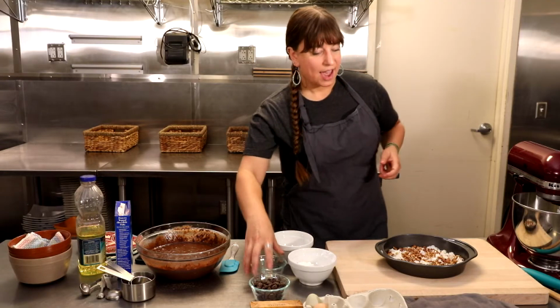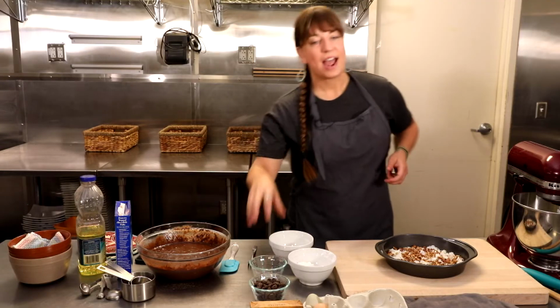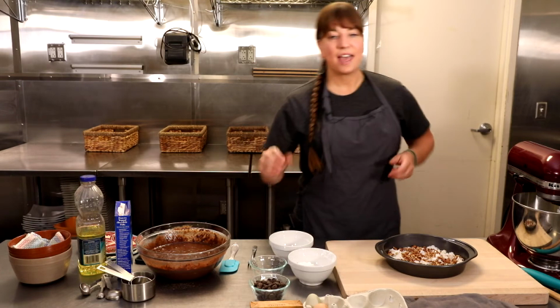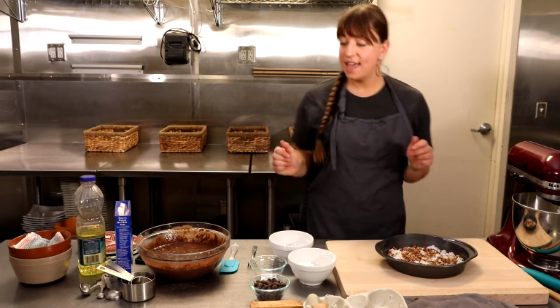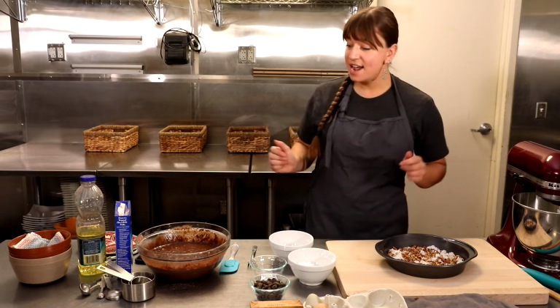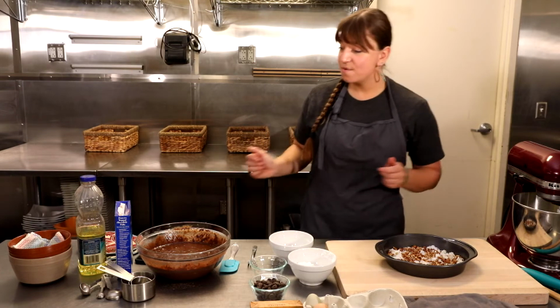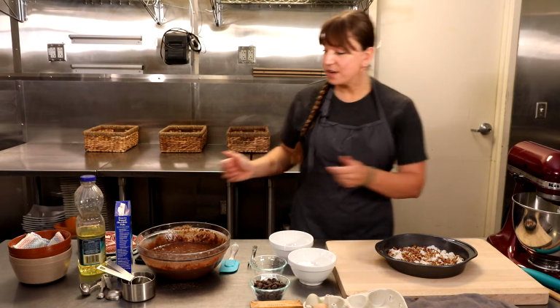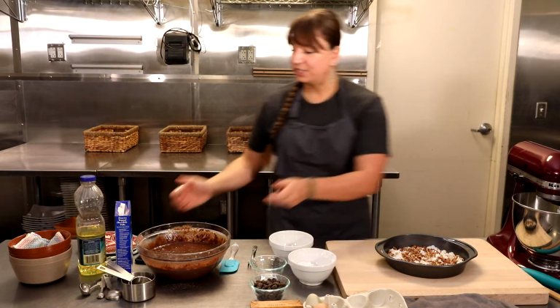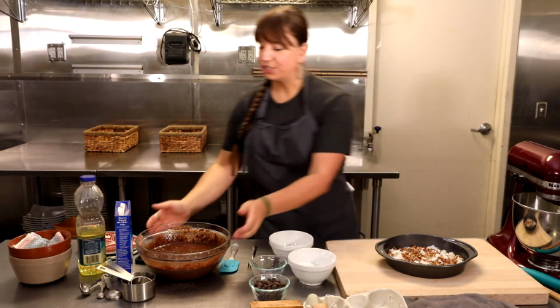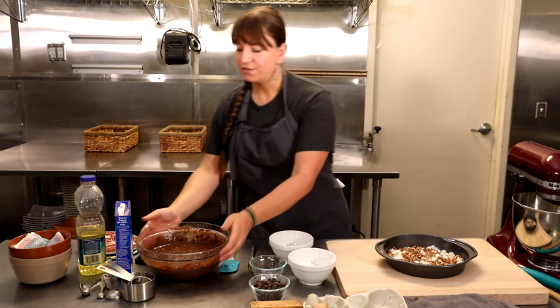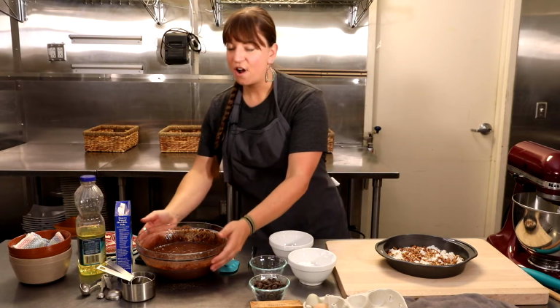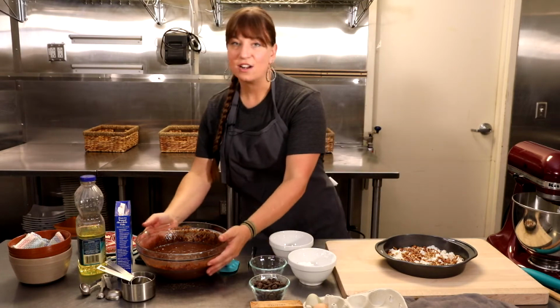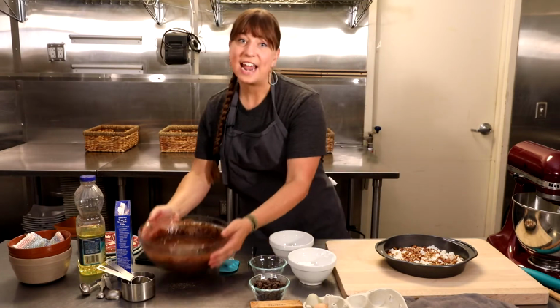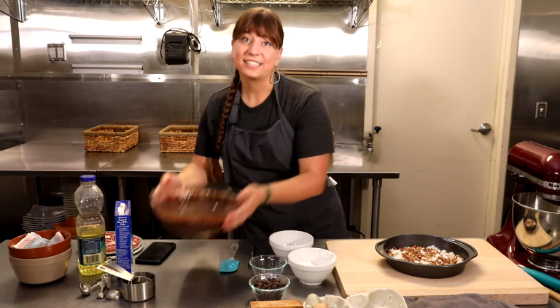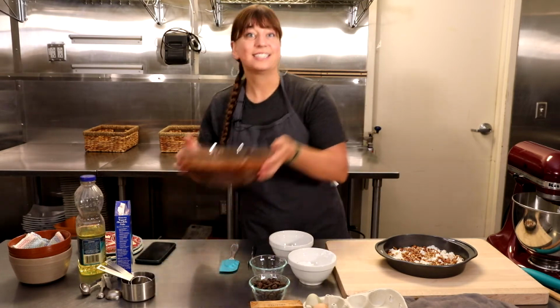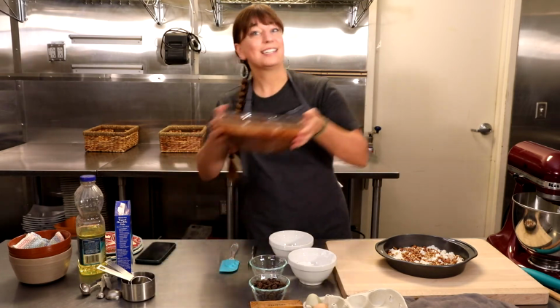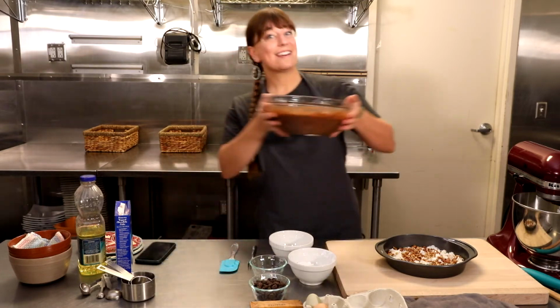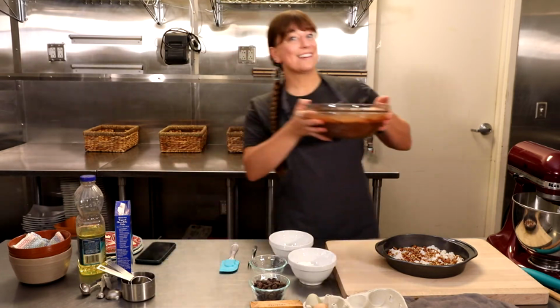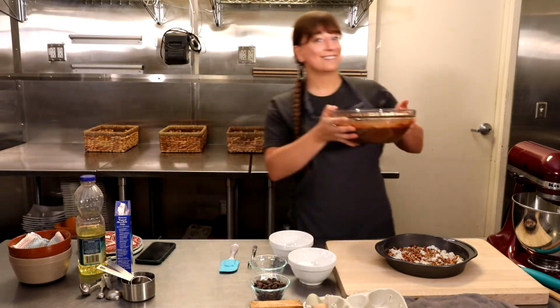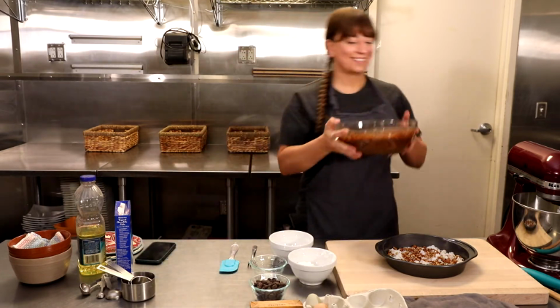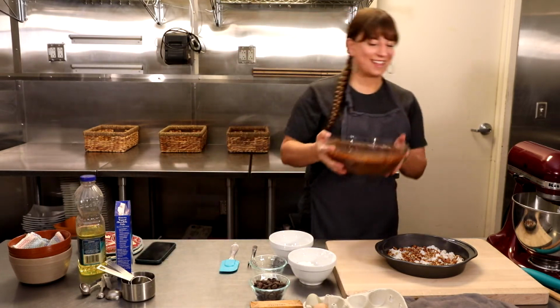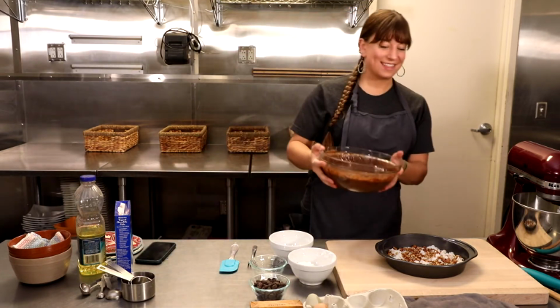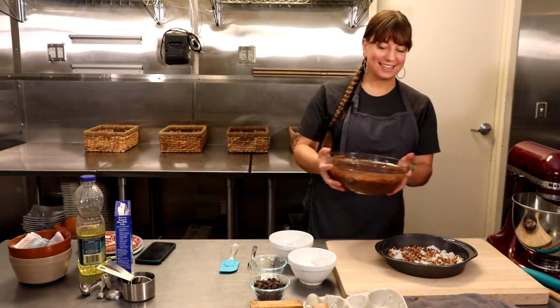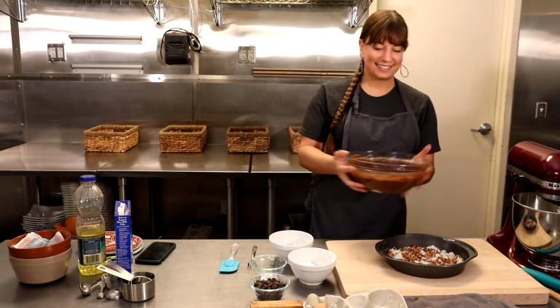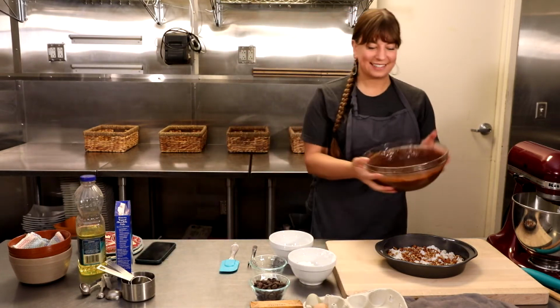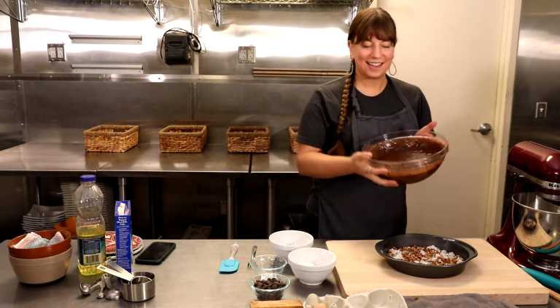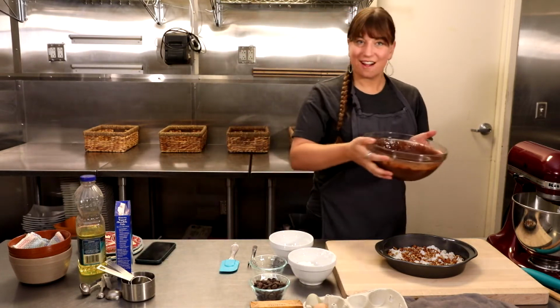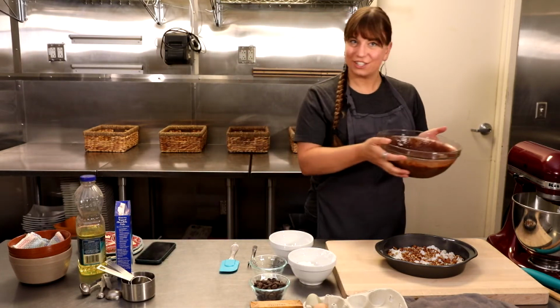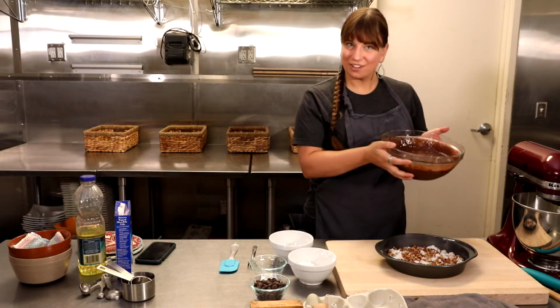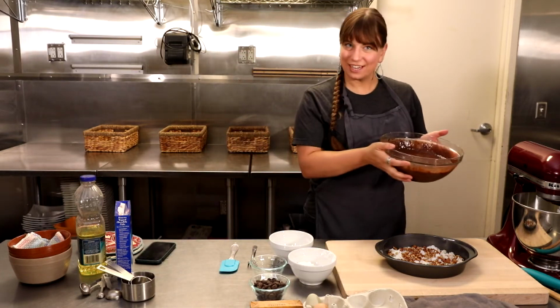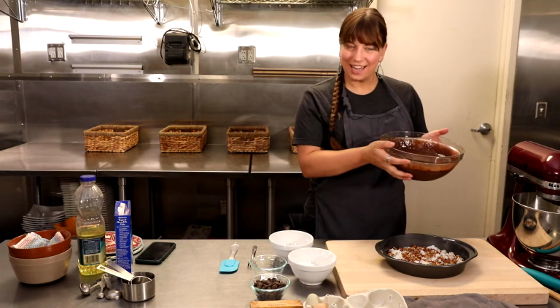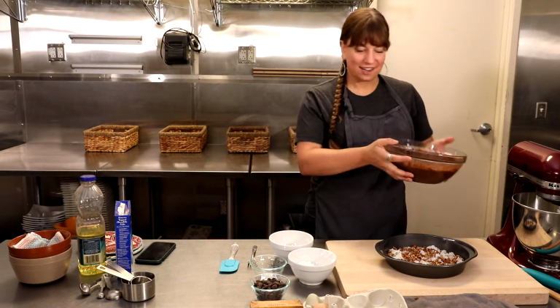And then we're going to do our next layer. This is our chocolate cake.